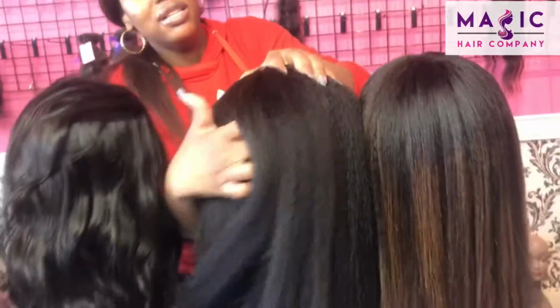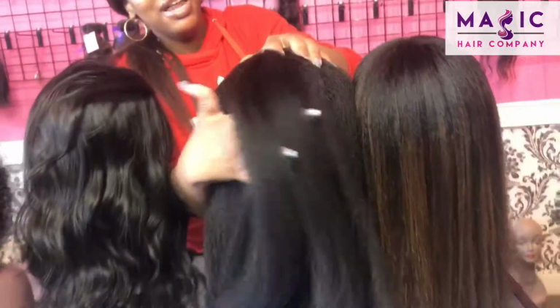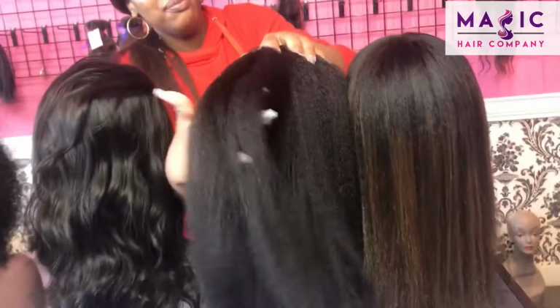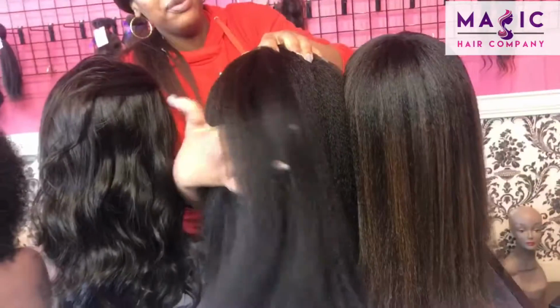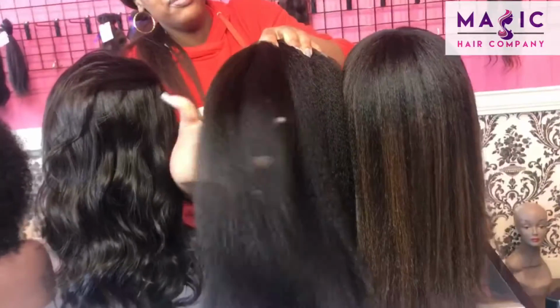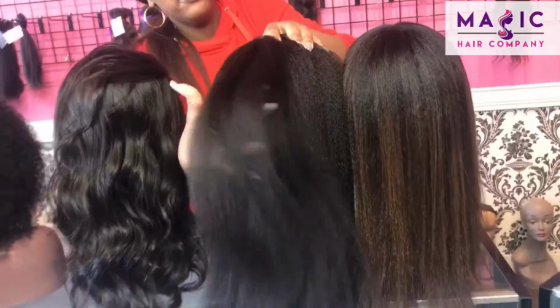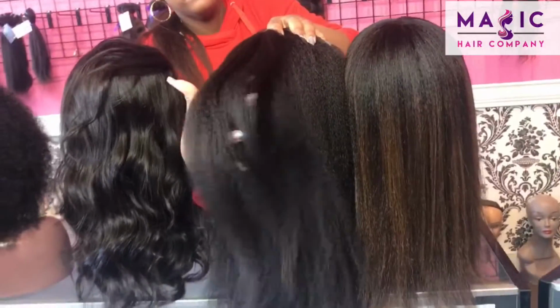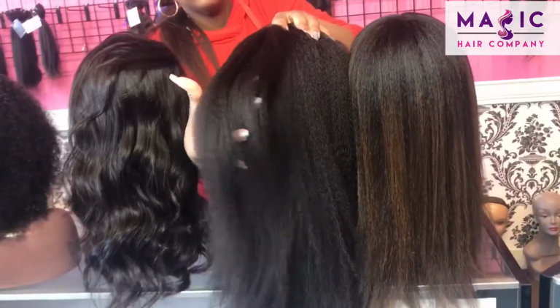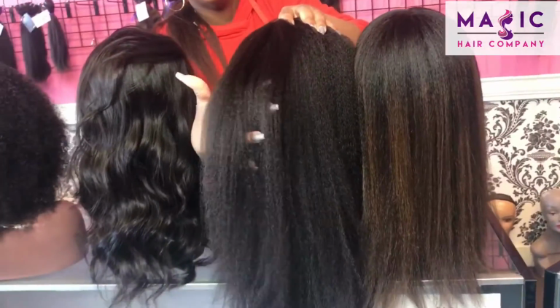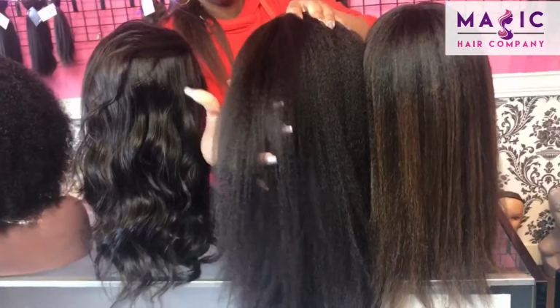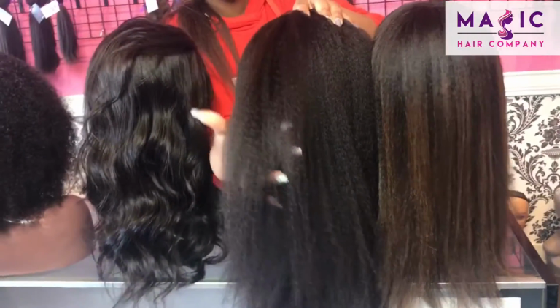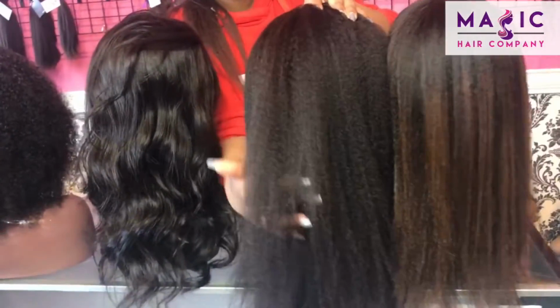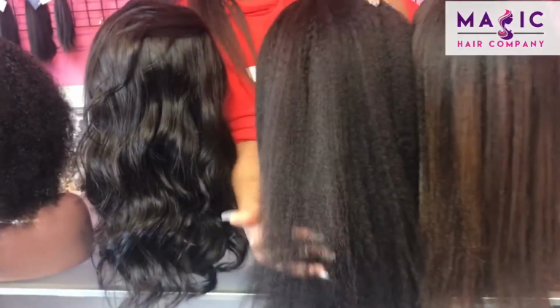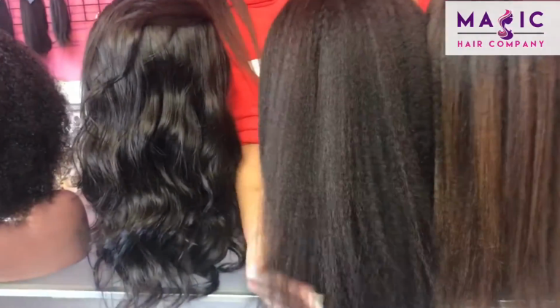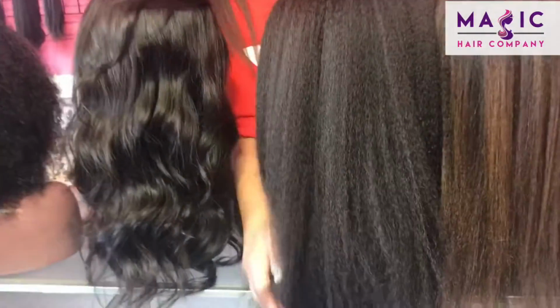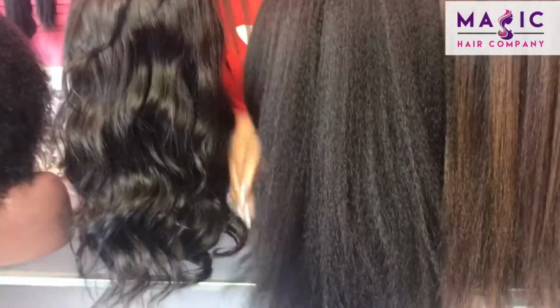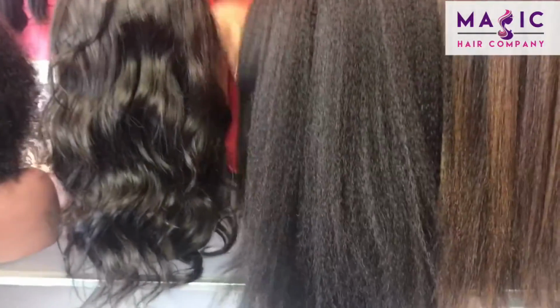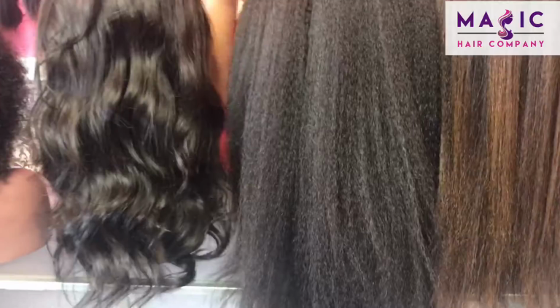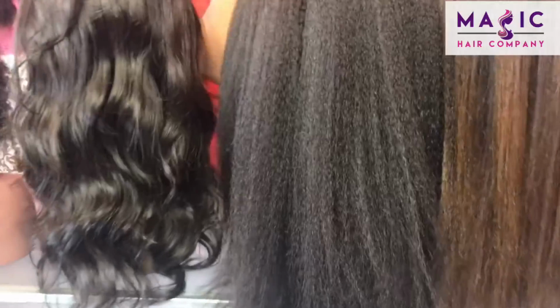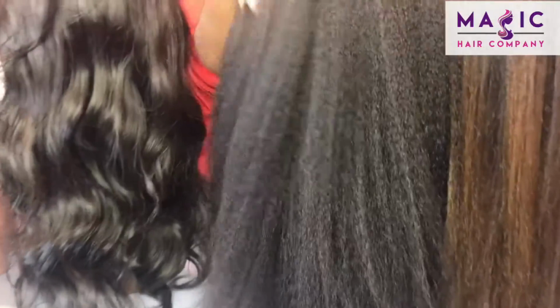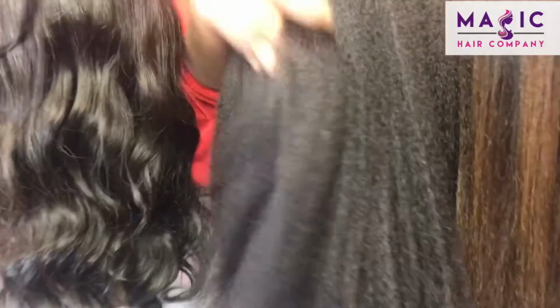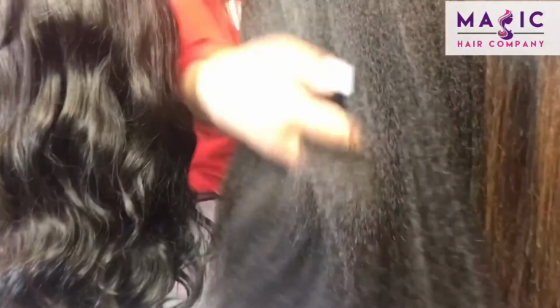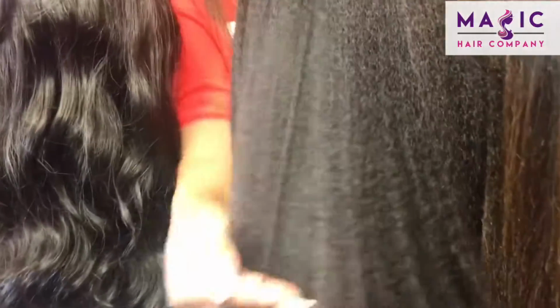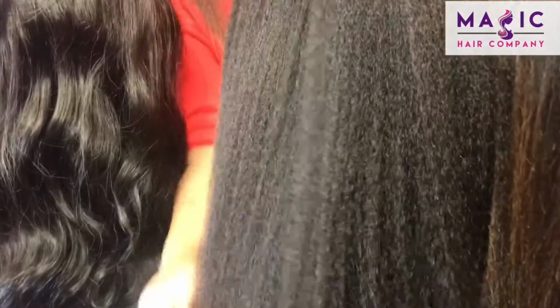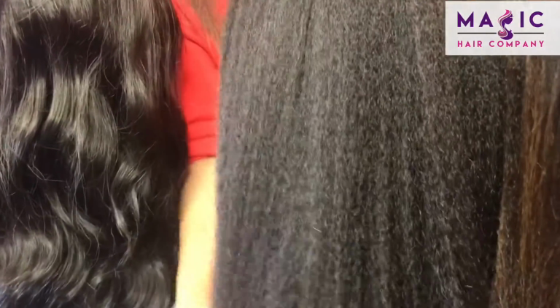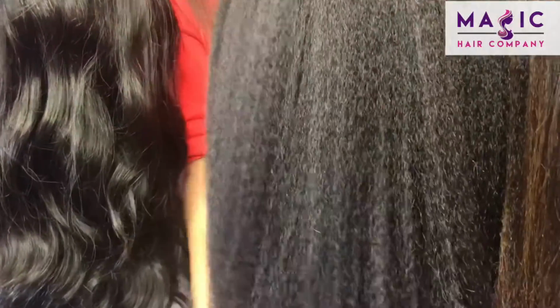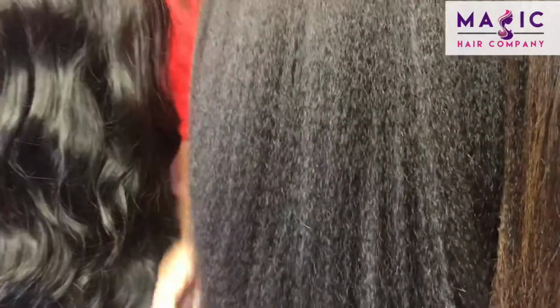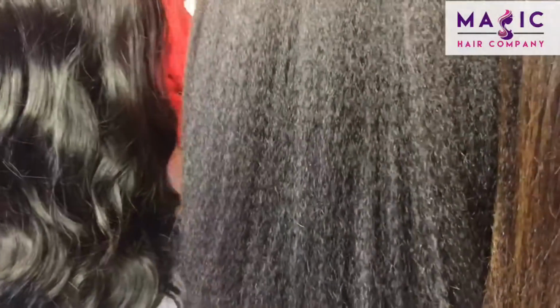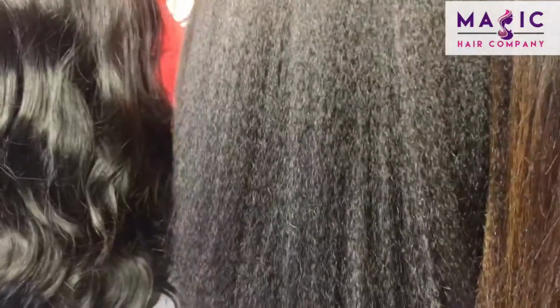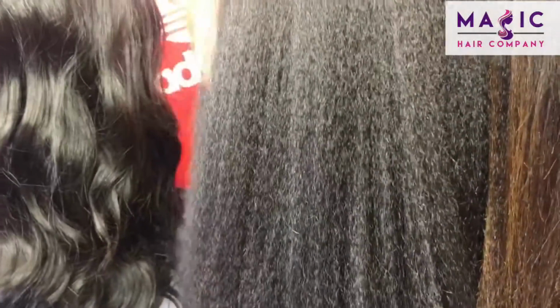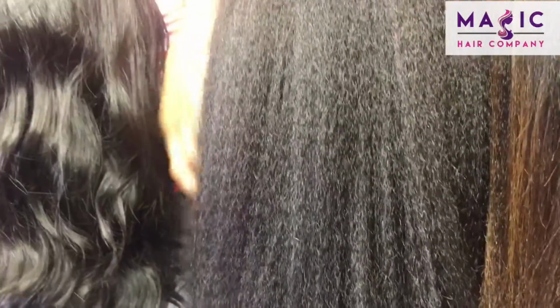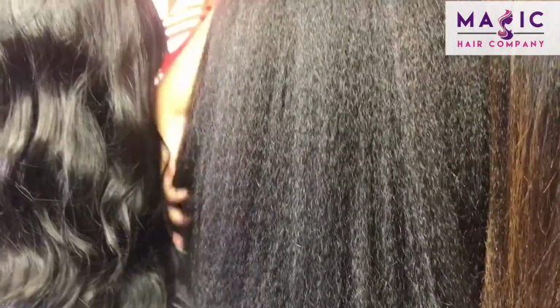Look at how beautiful this texture is. This texture is what my hair looks like after it's been blow dried.